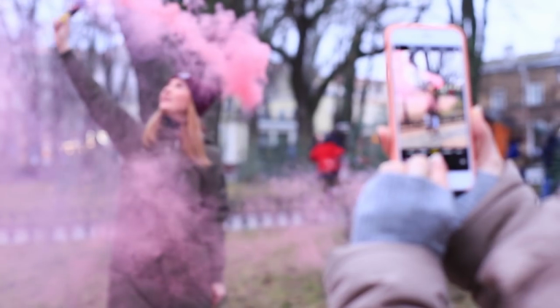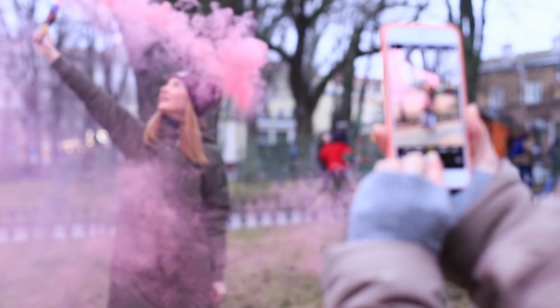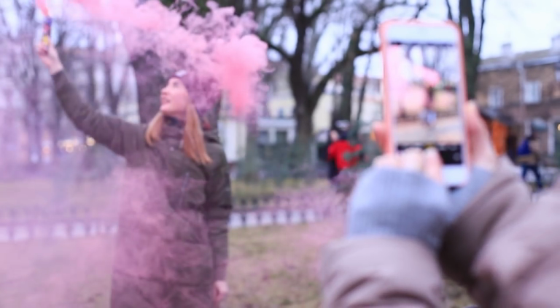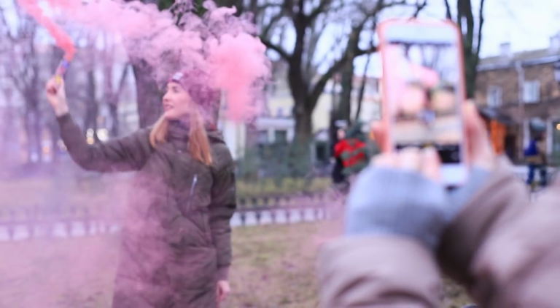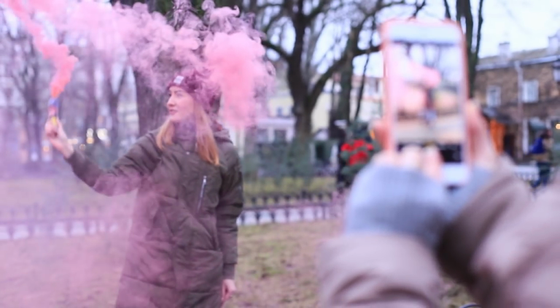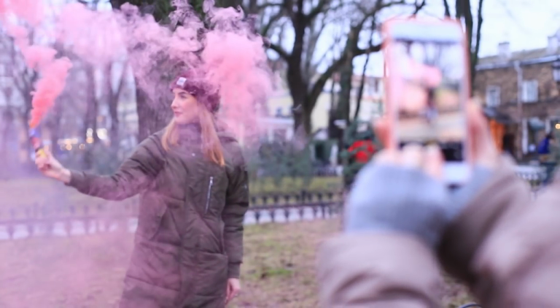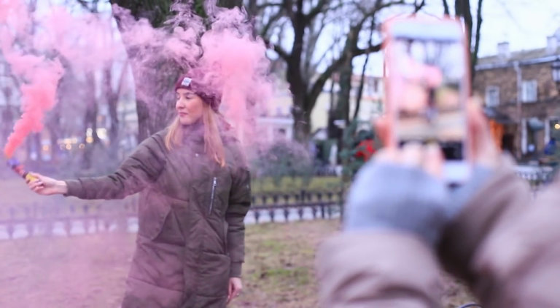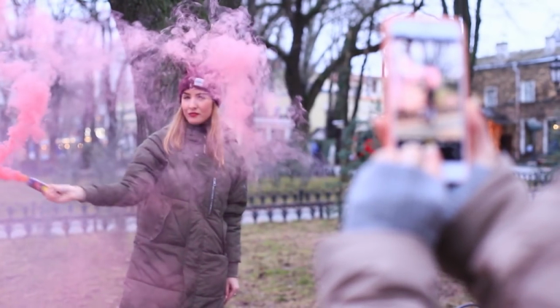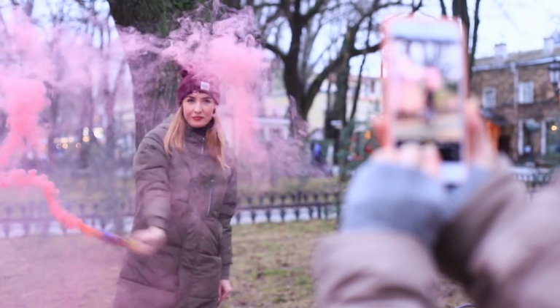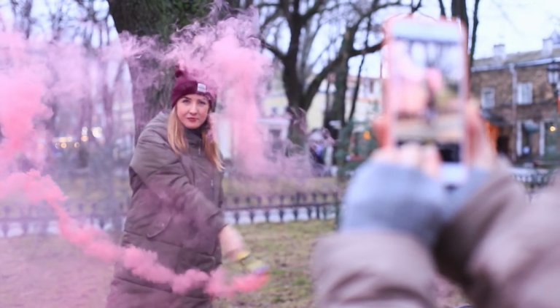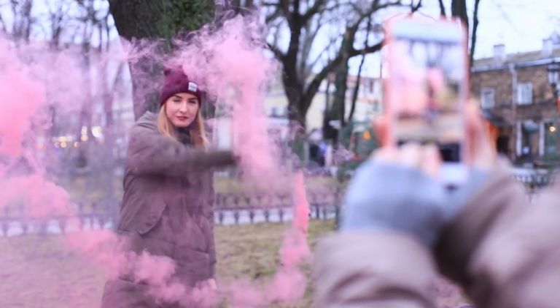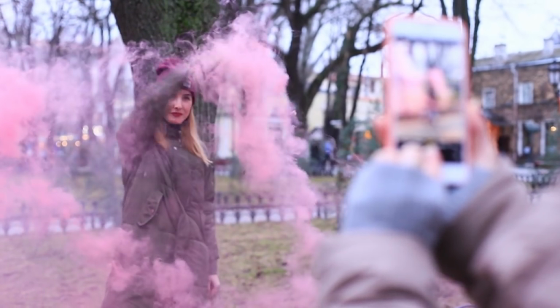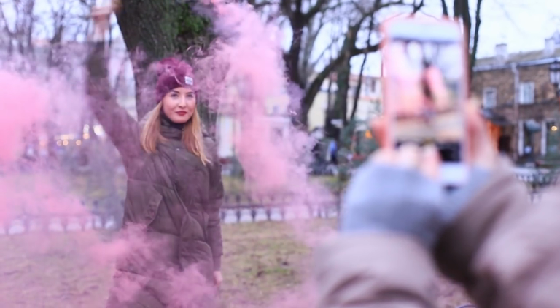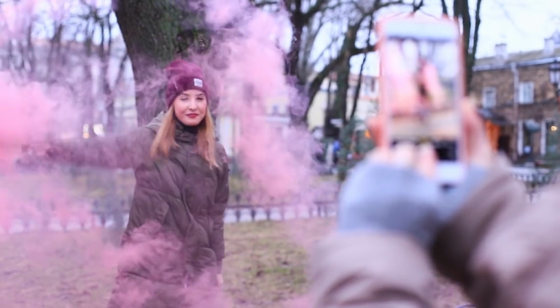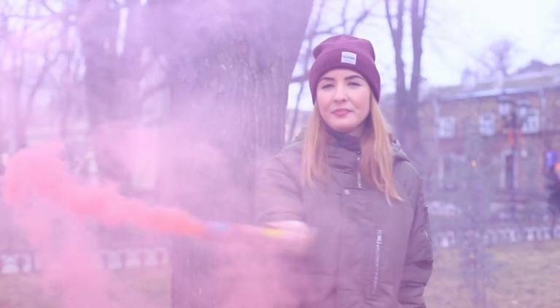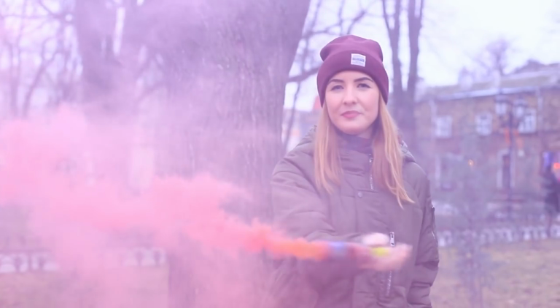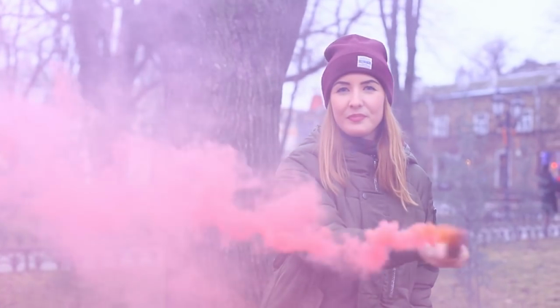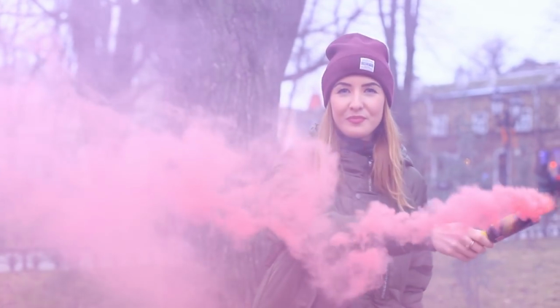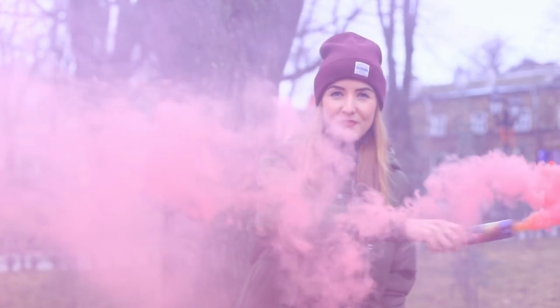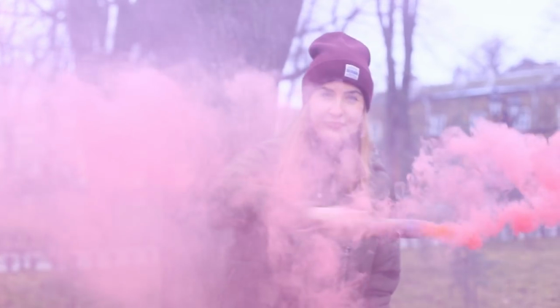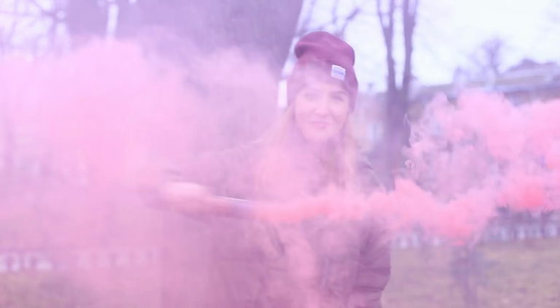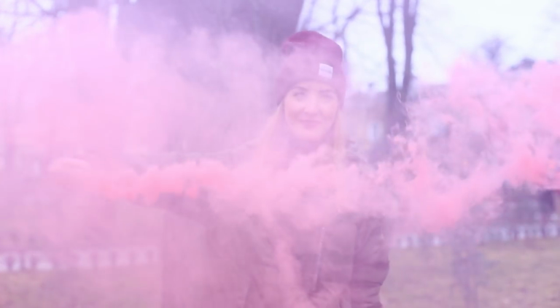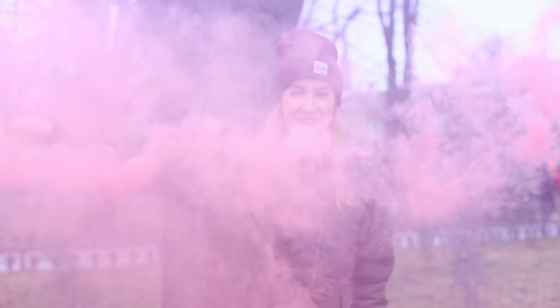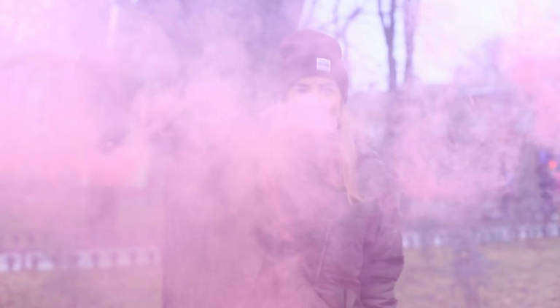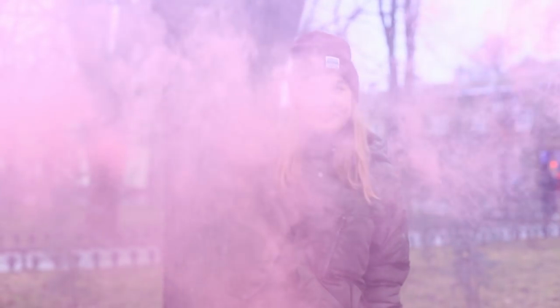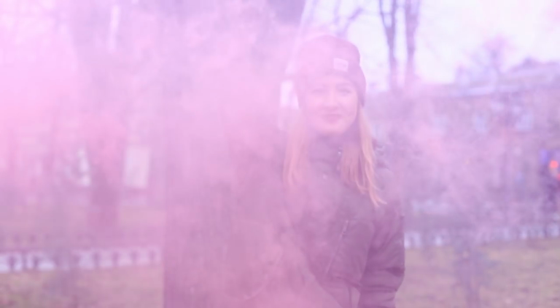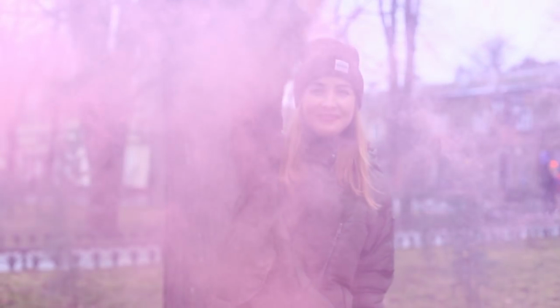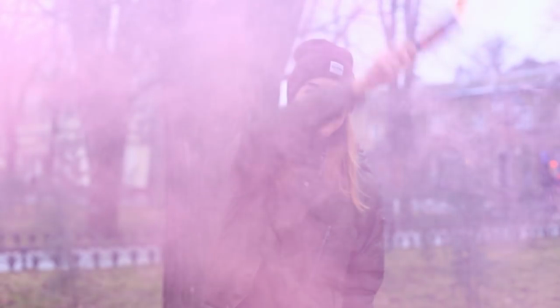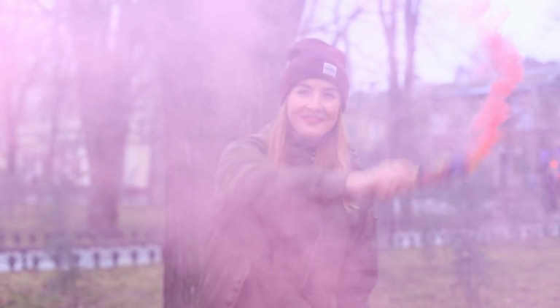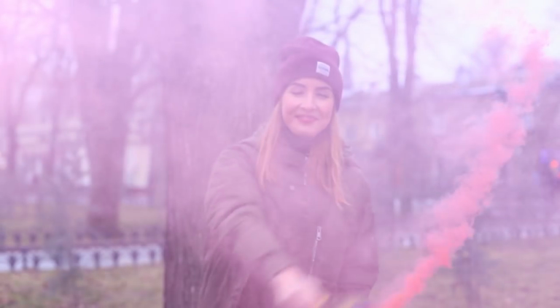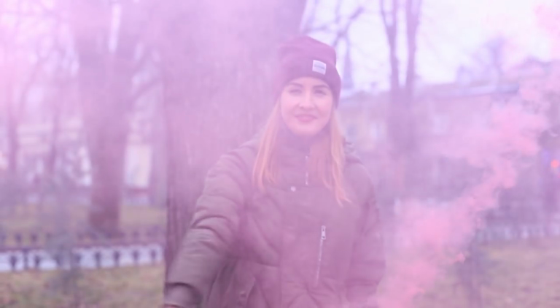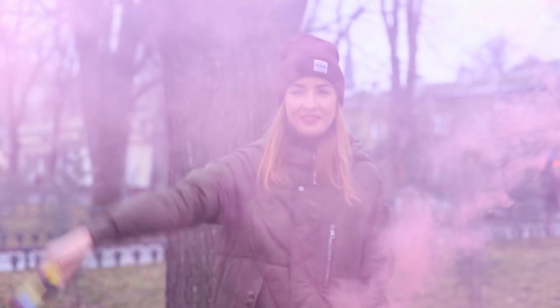The effect of the bright smoke will make grey and mundane photos colorful for sure. Hurry up and post them on social media to let everyone see what an unusual day you've had.